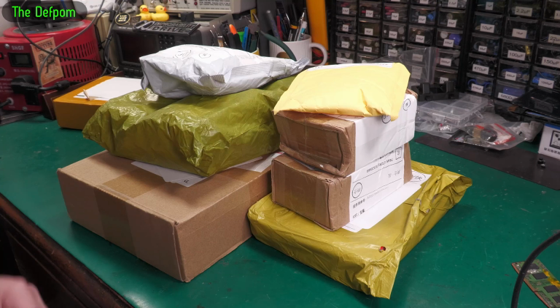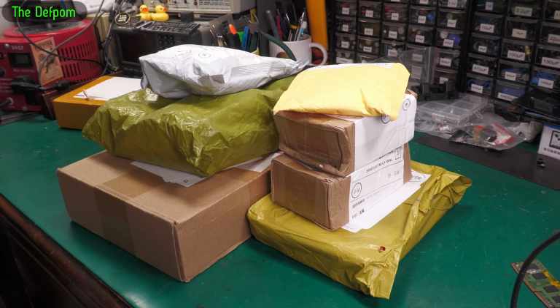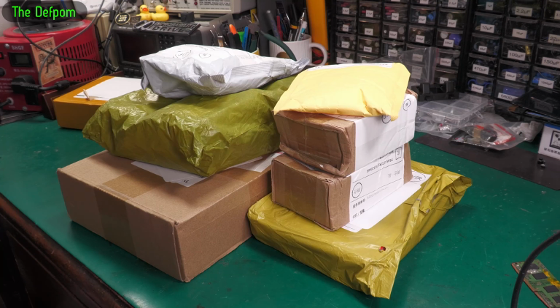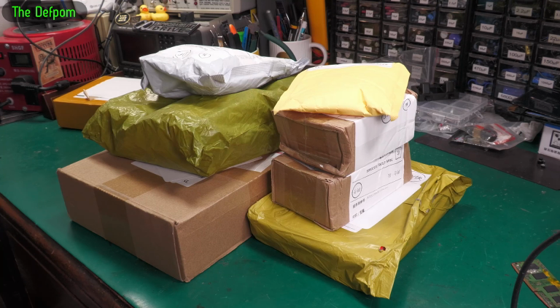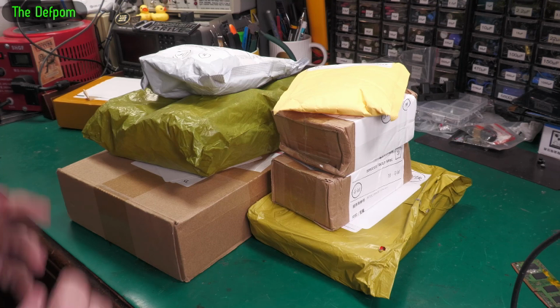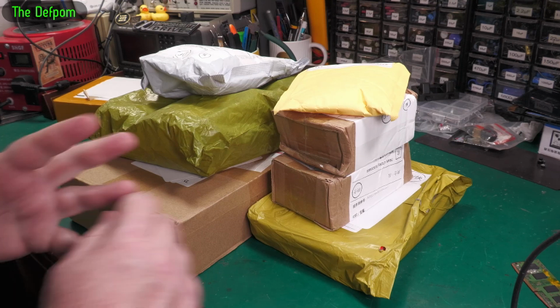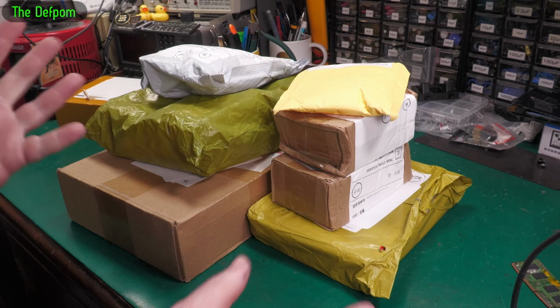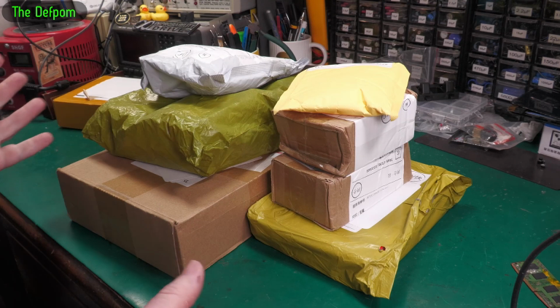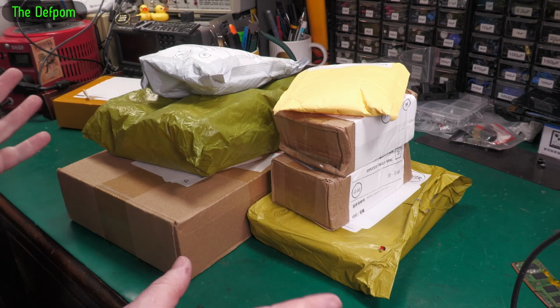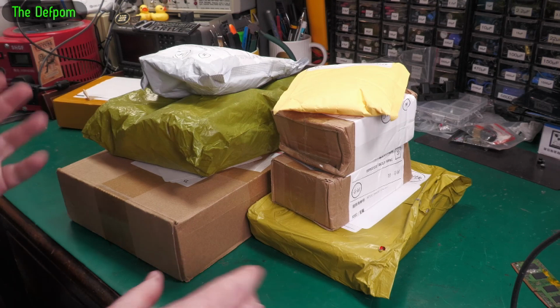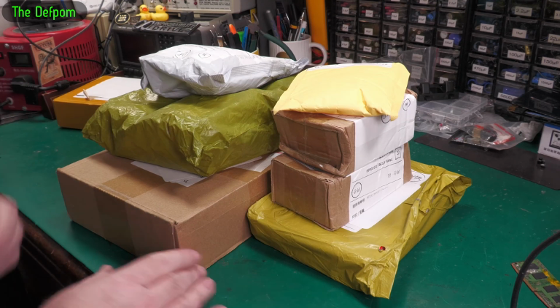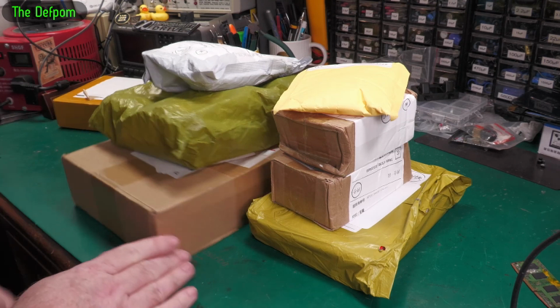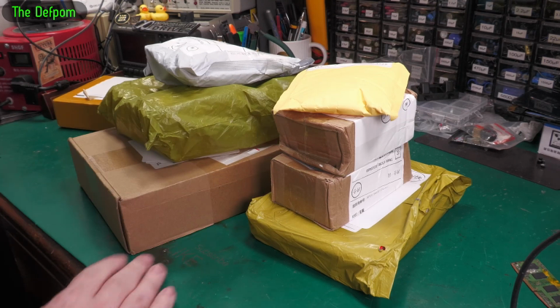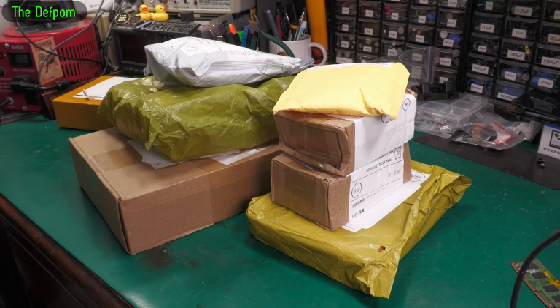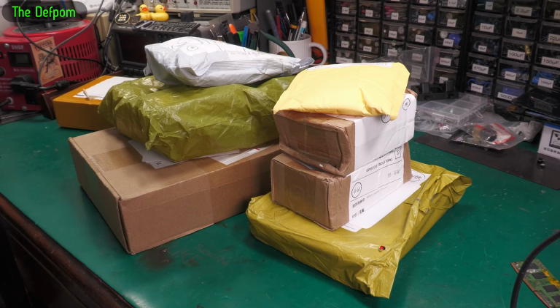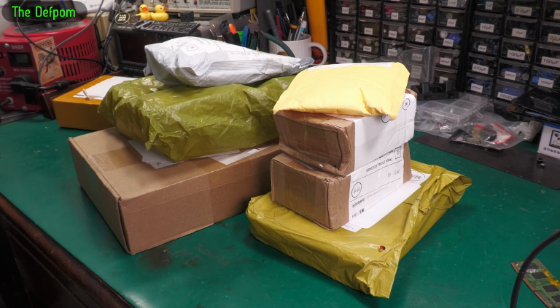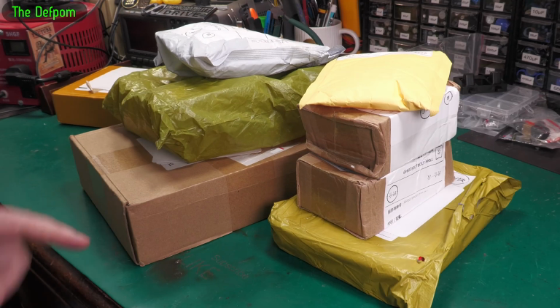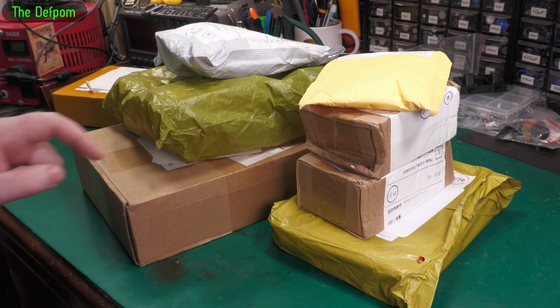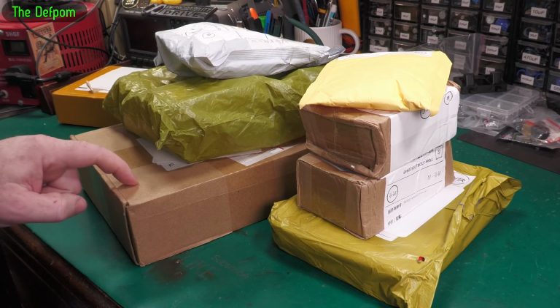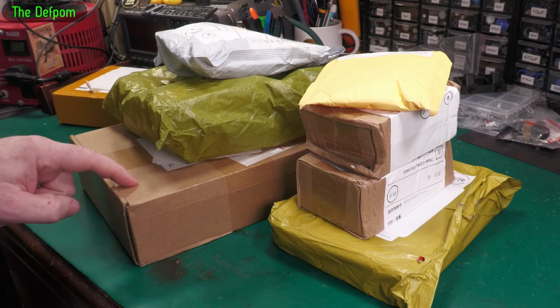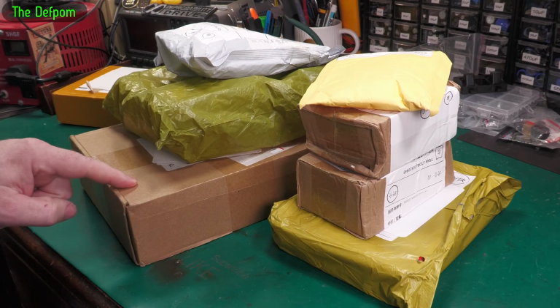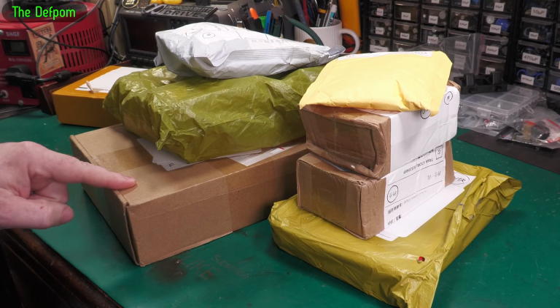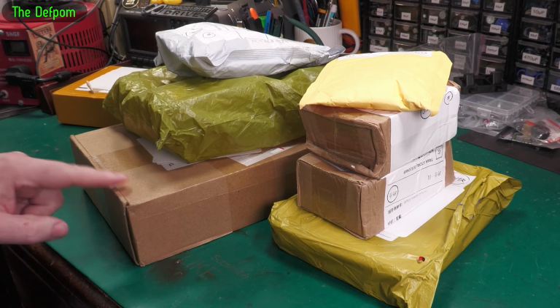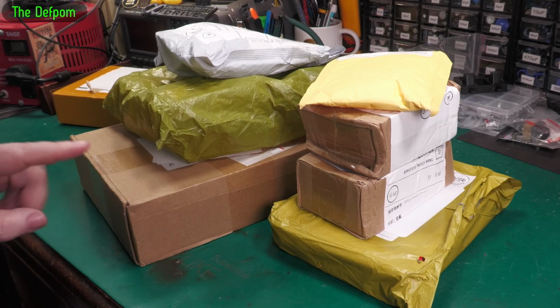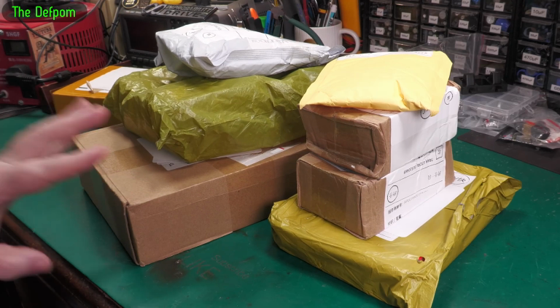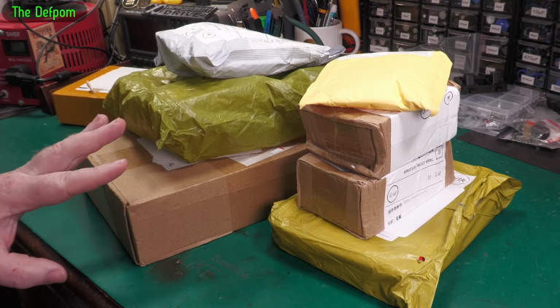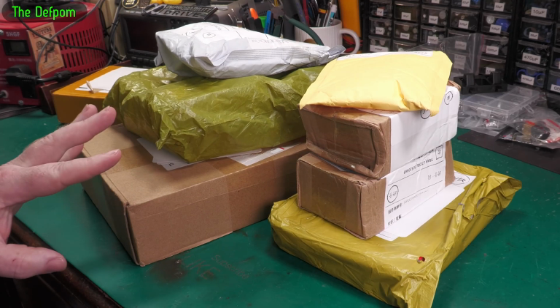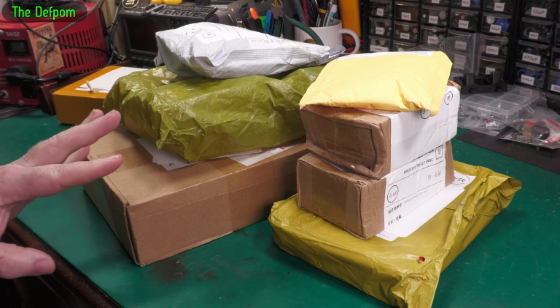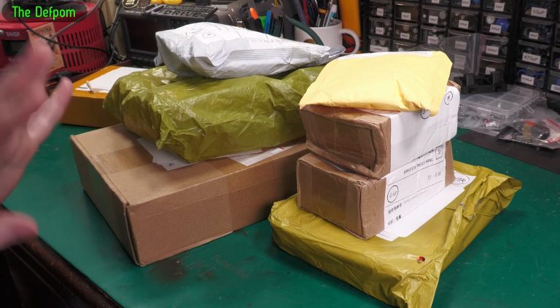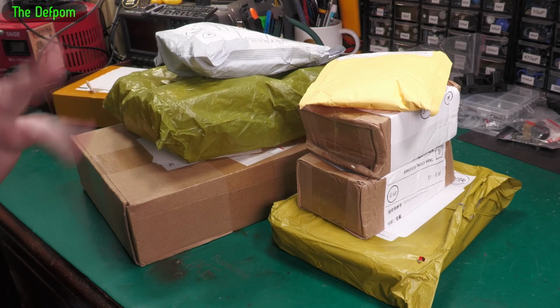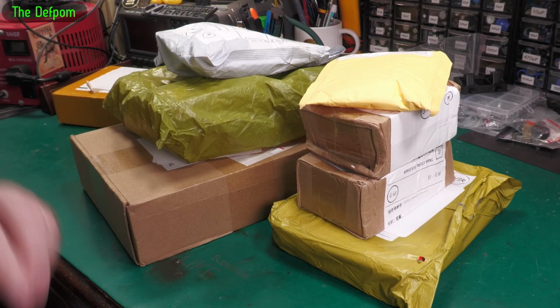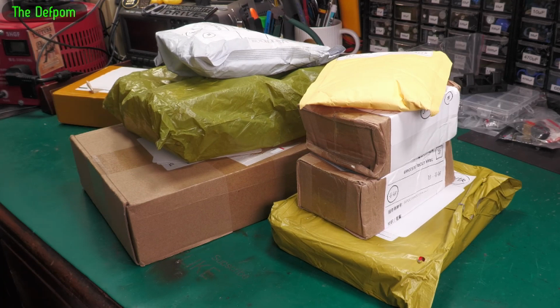Mailbag time. Let's go through these things and see what's in here. That might be a review item — we'll find out.